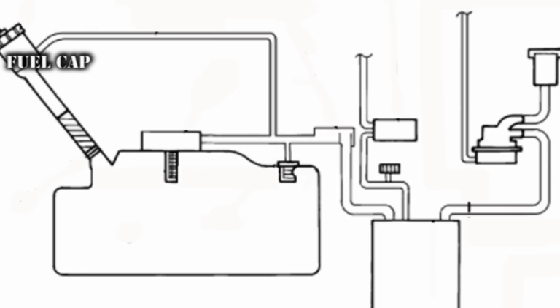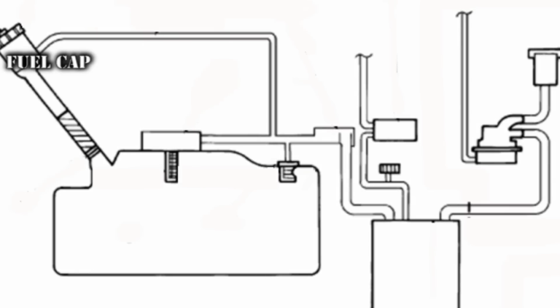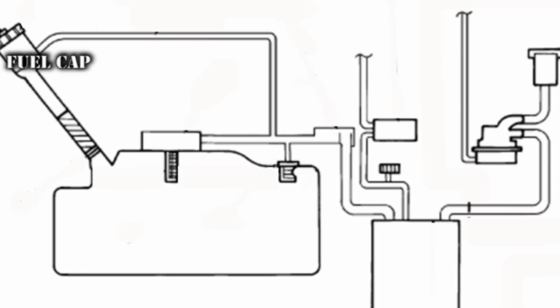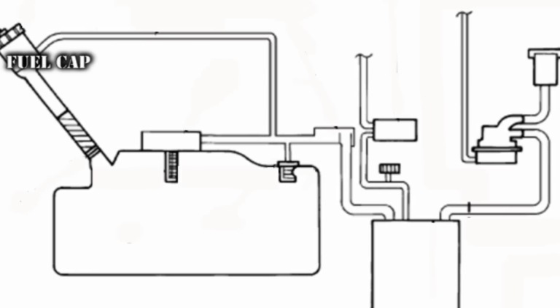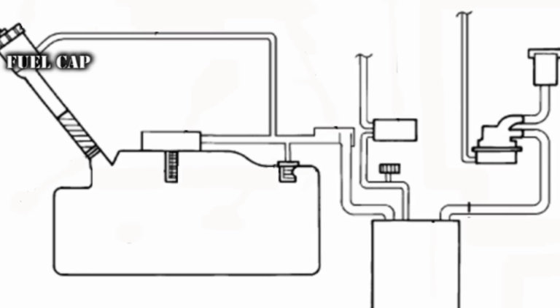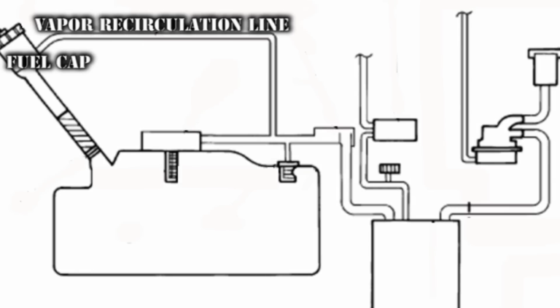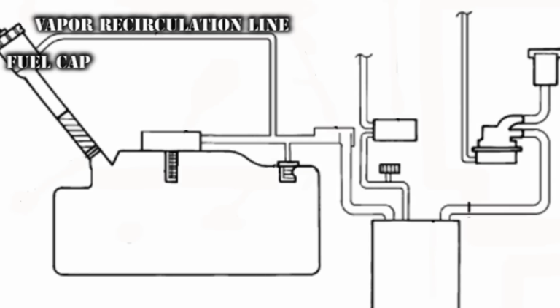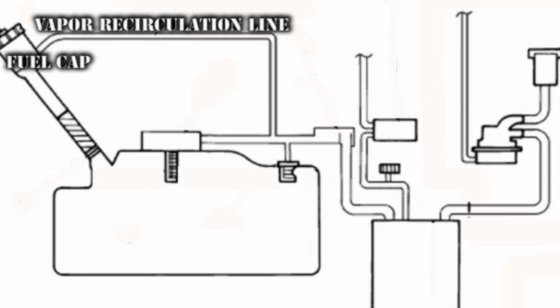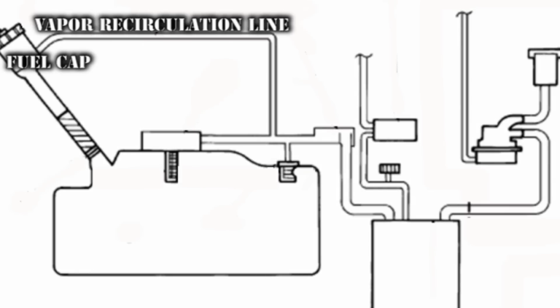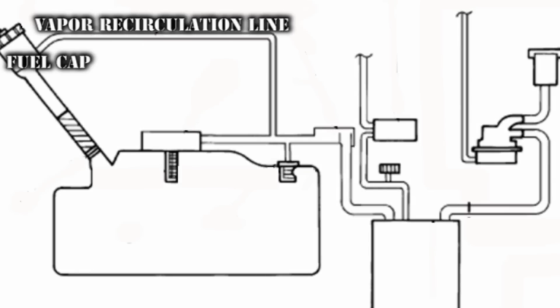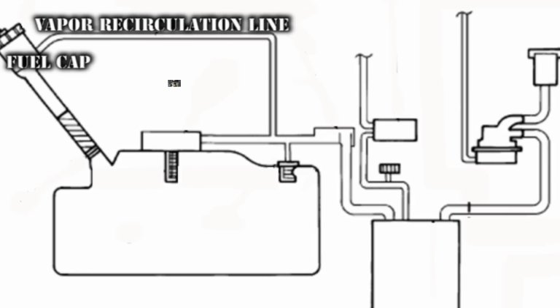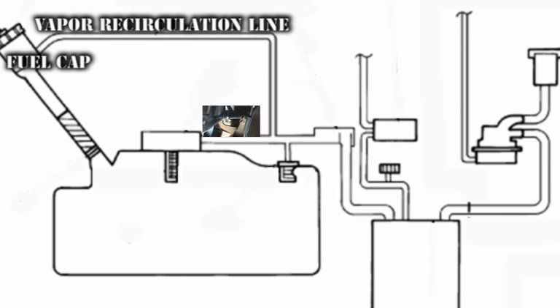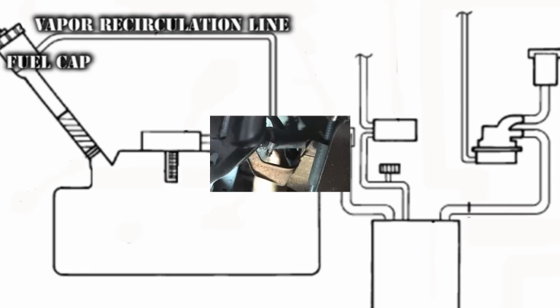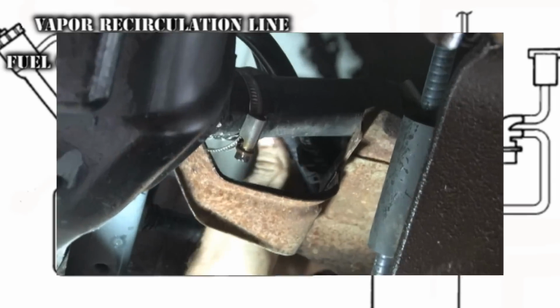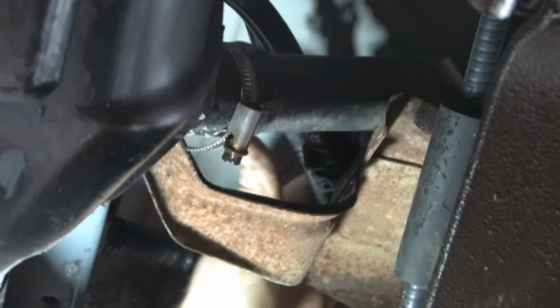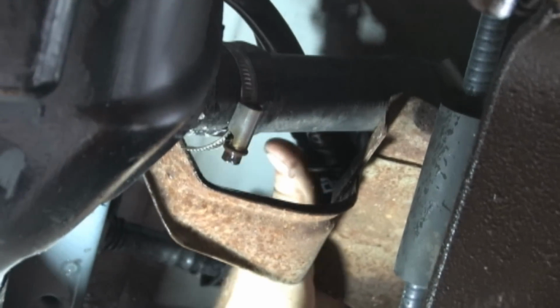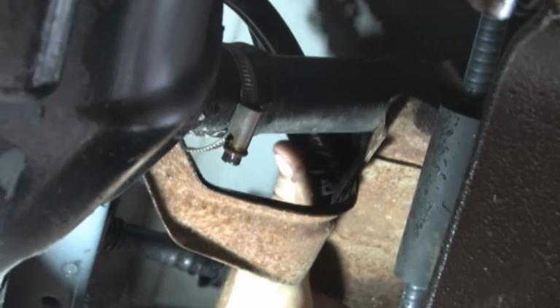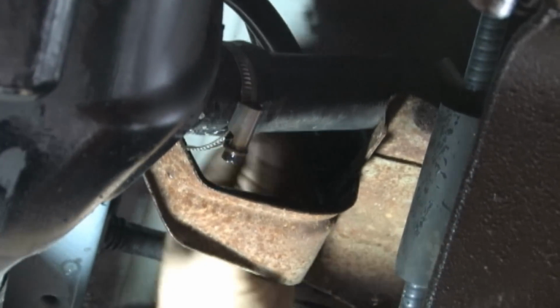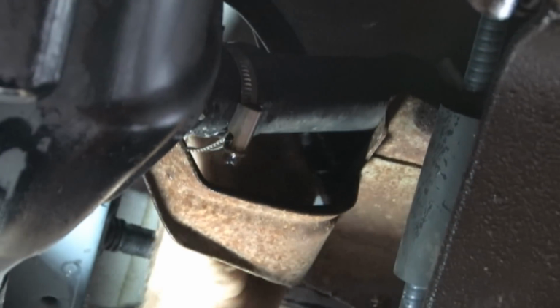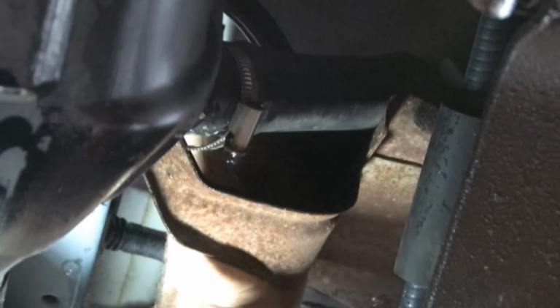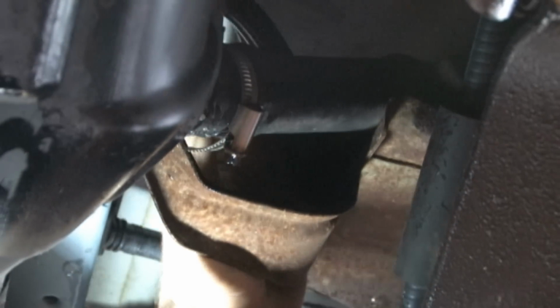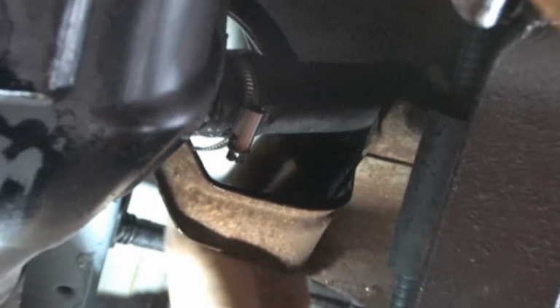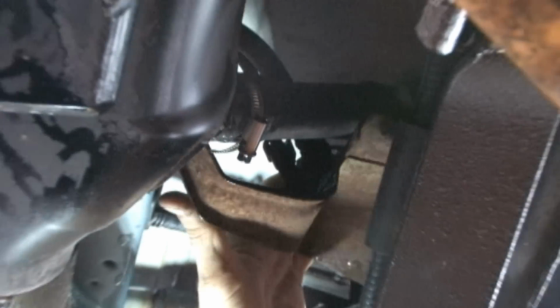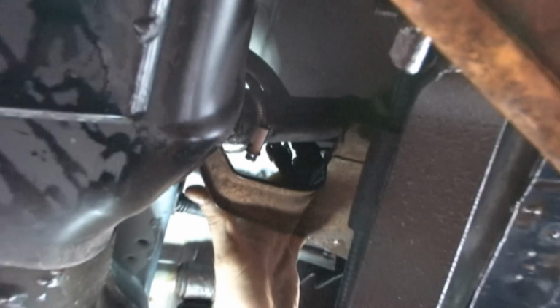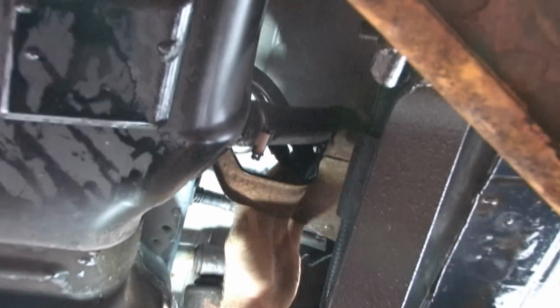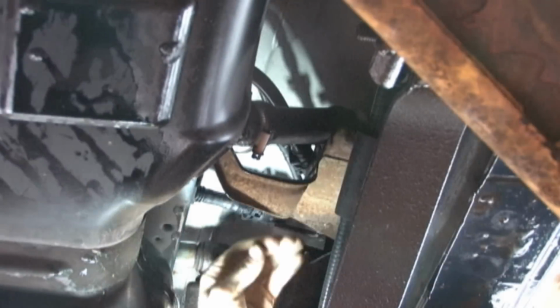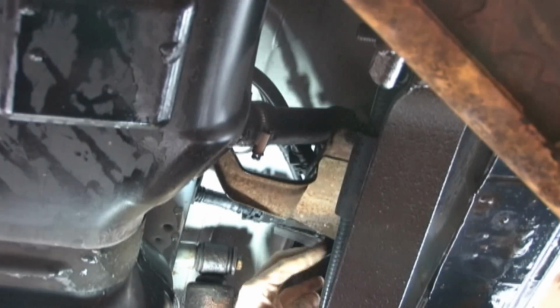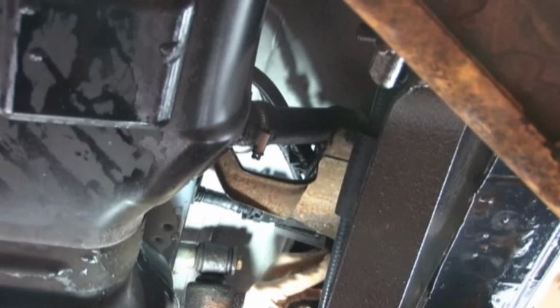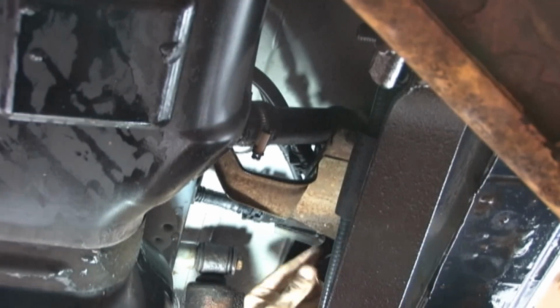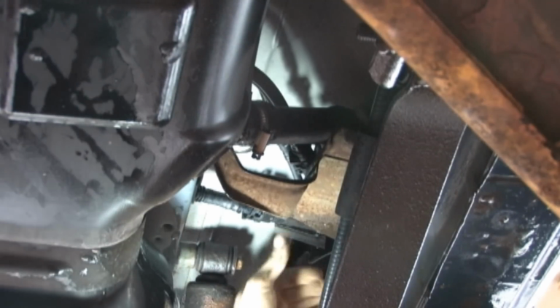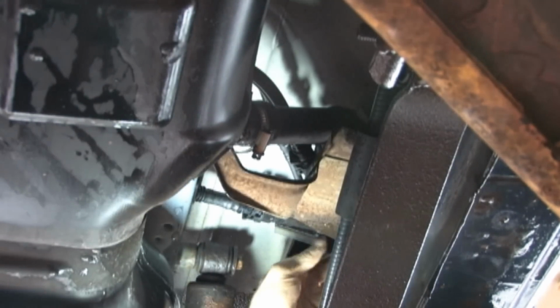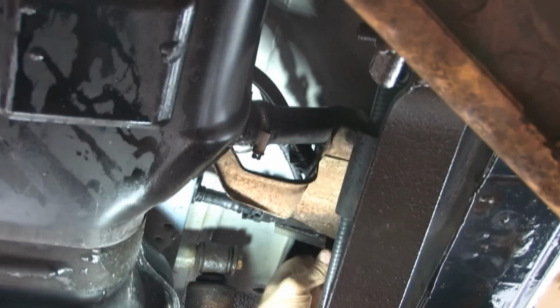Next, we check the filler pipe, tank, and lines near the tank for excessive rust and leaks. All looks good here.